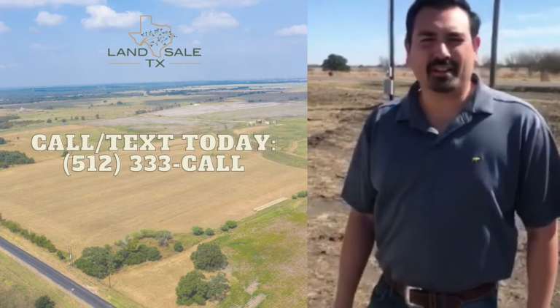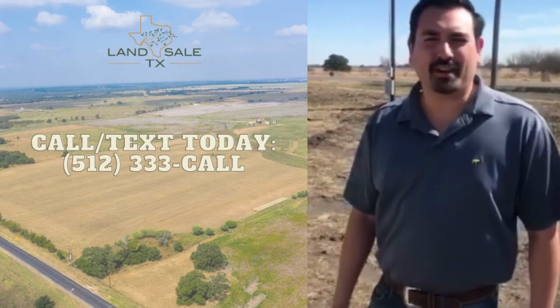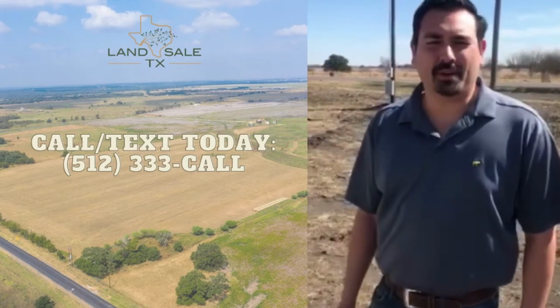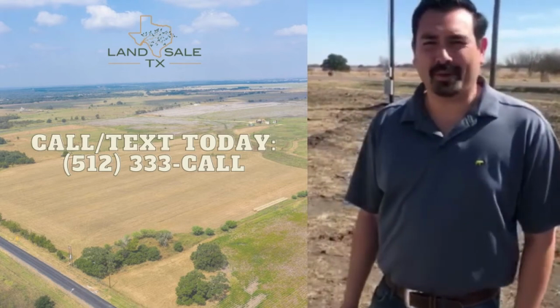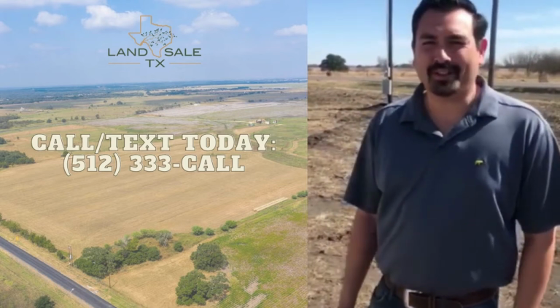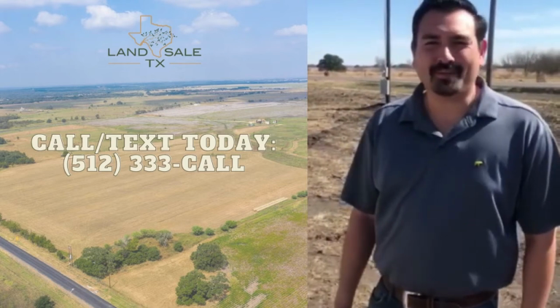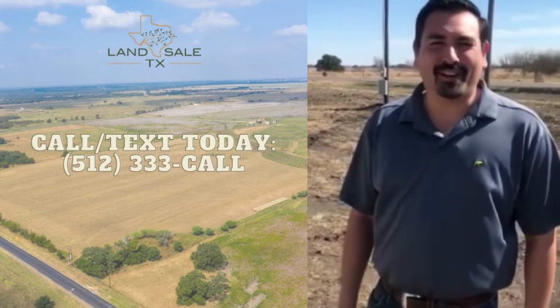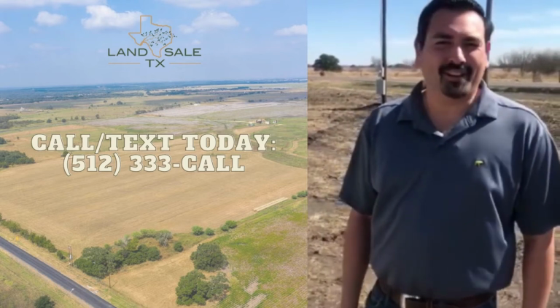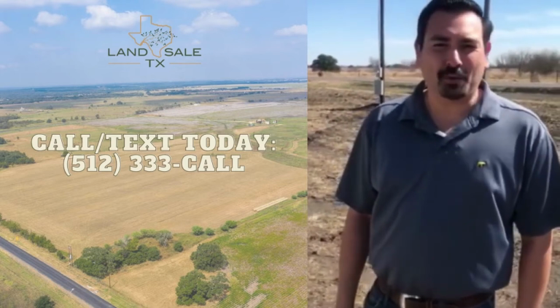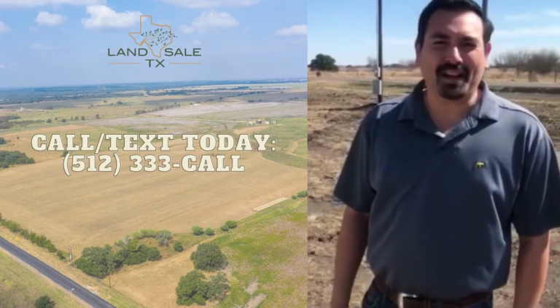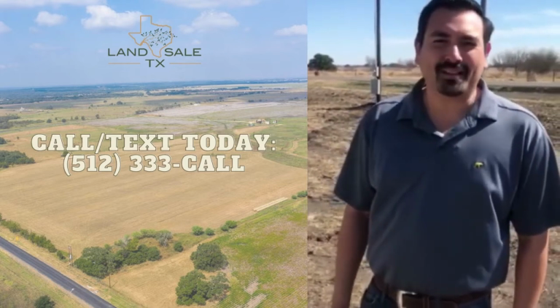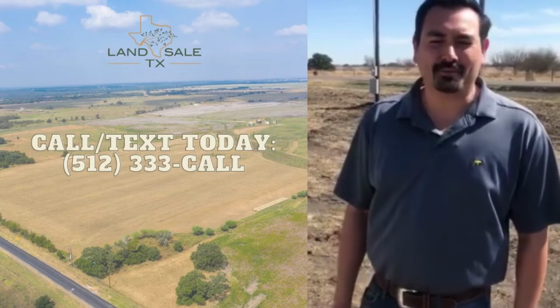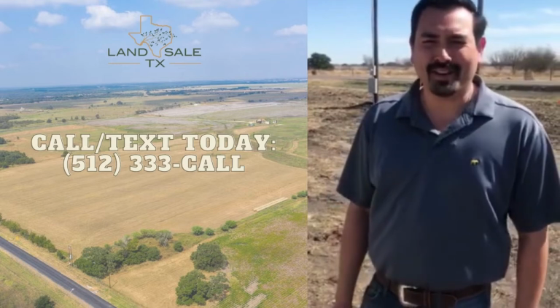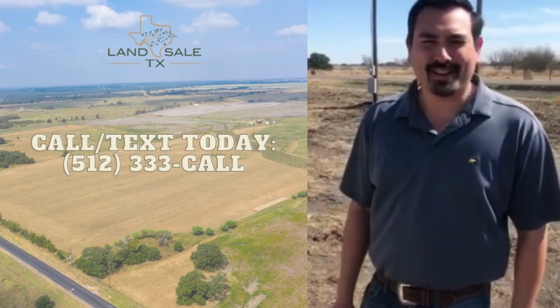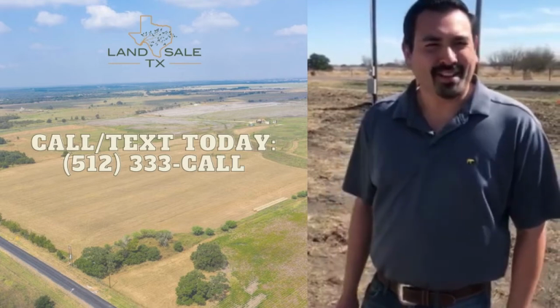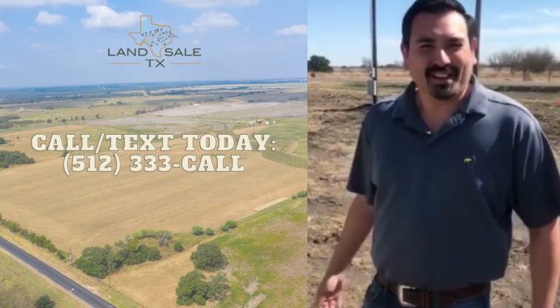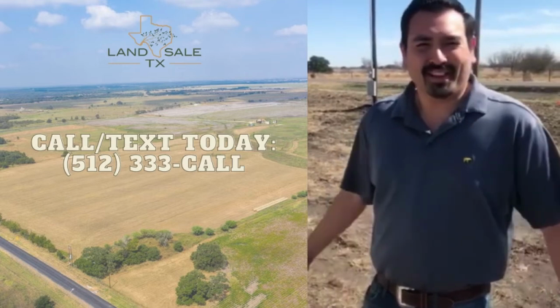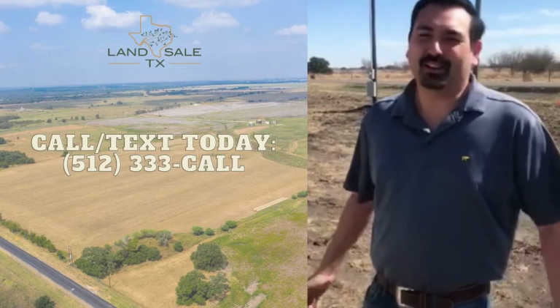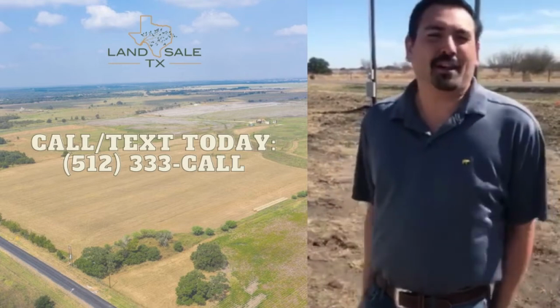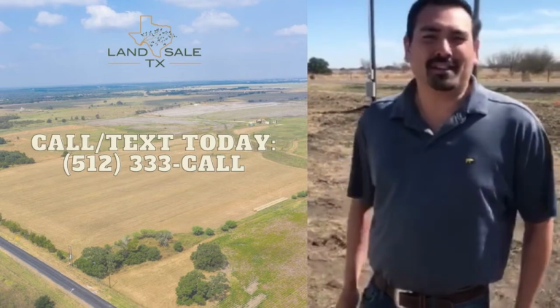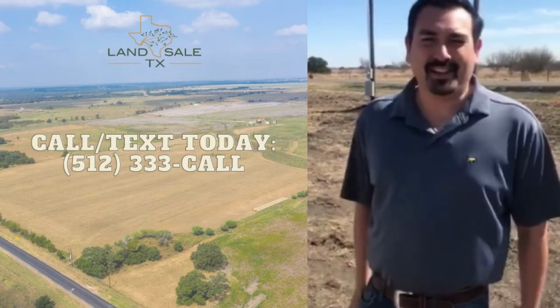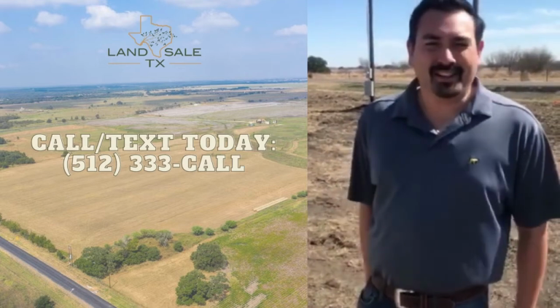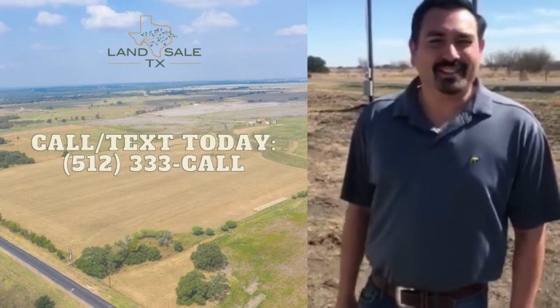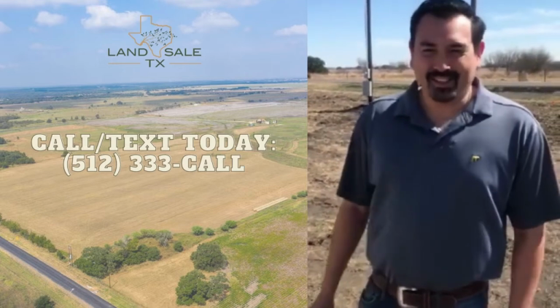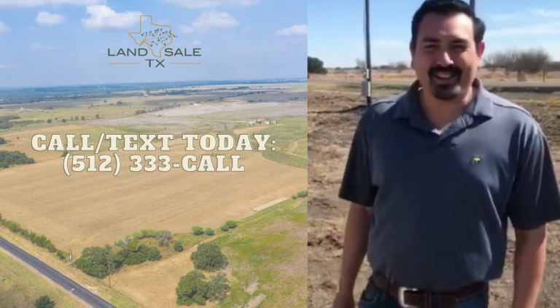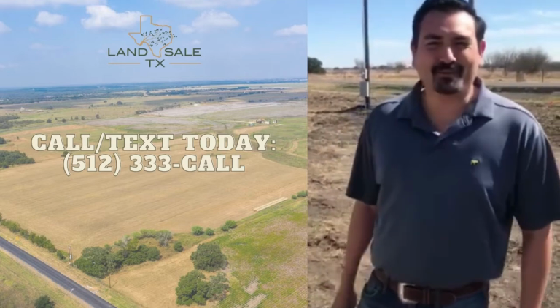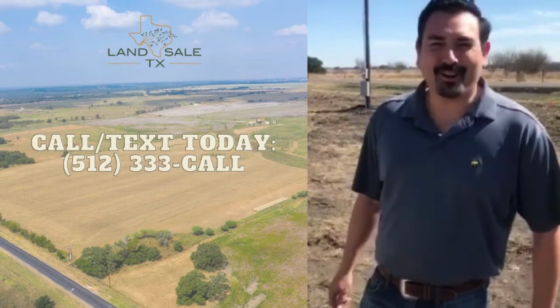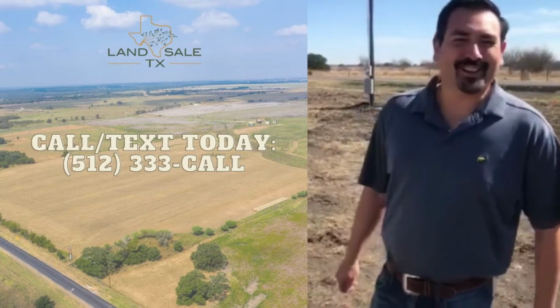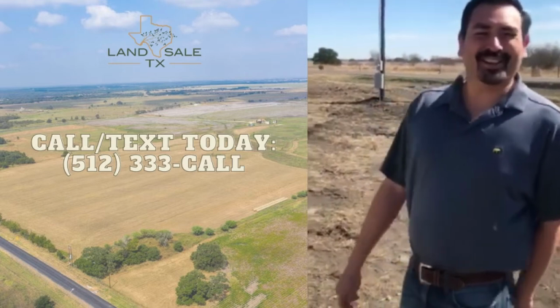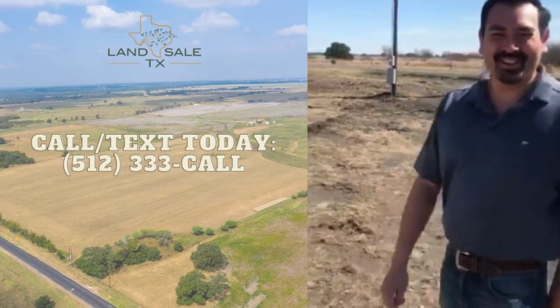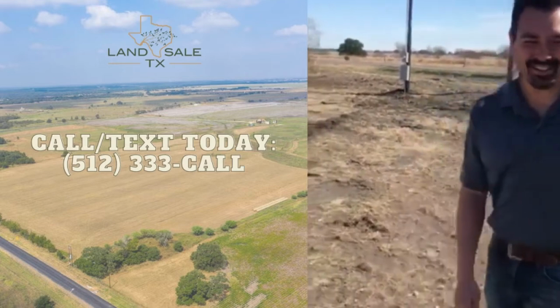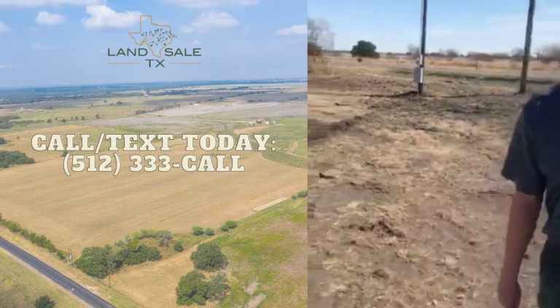It looks like we're producing about 40 gallons per minute — fresh, clean, good tasting water. Yes sir.